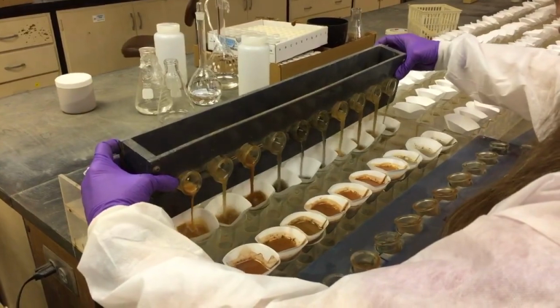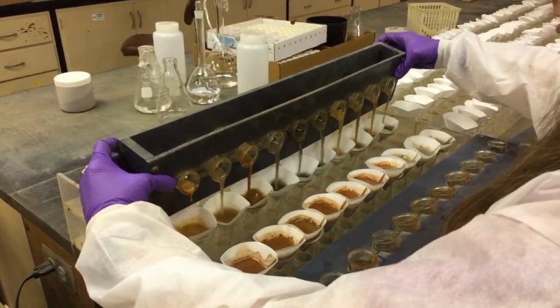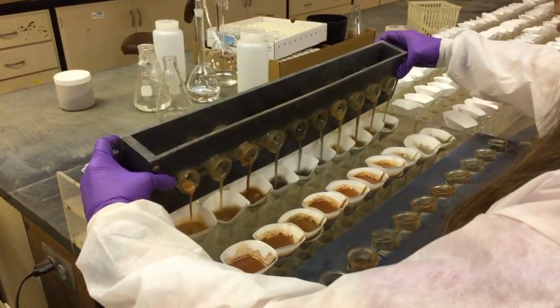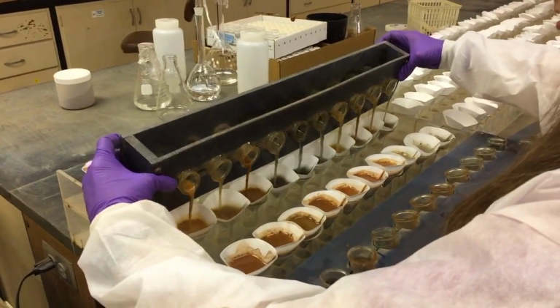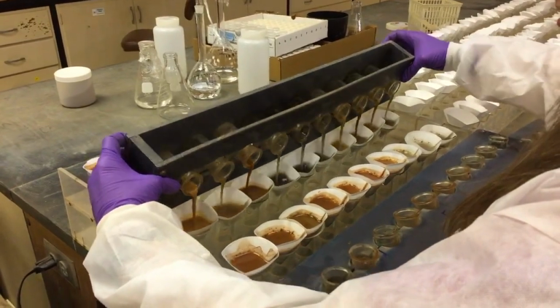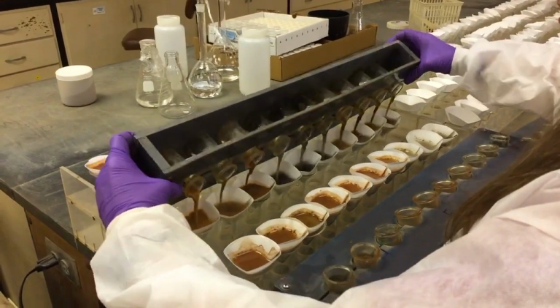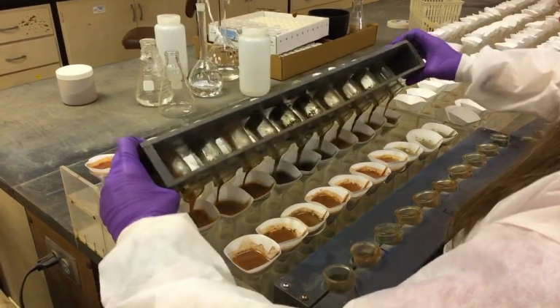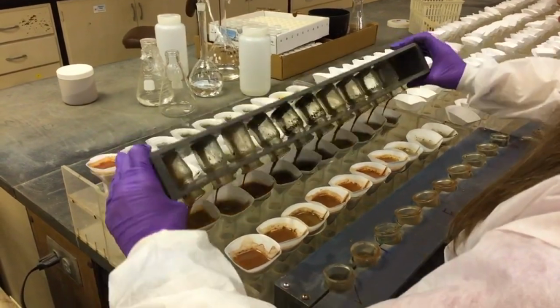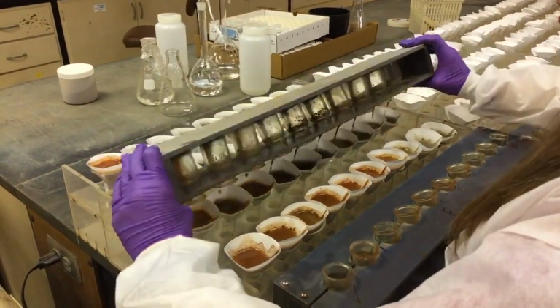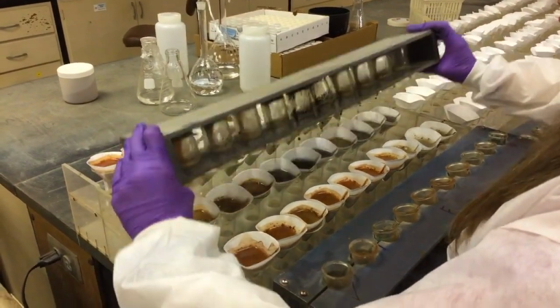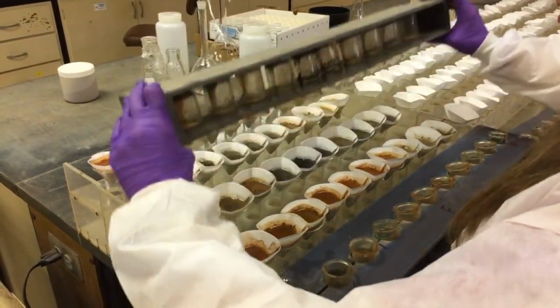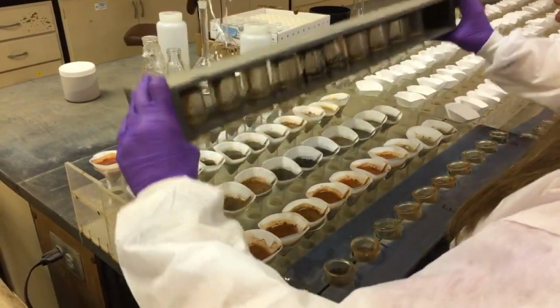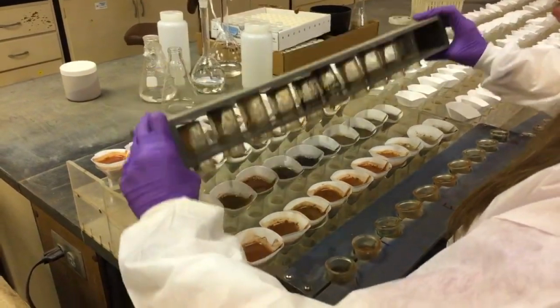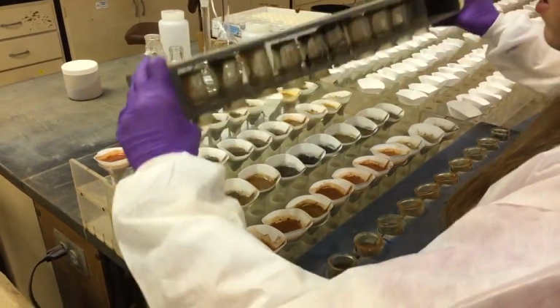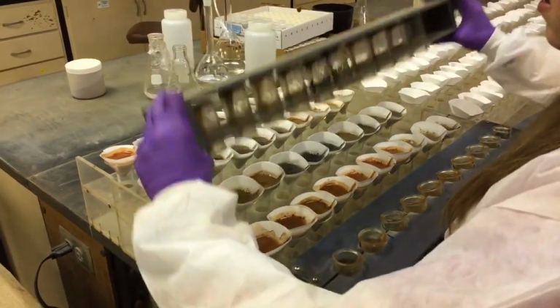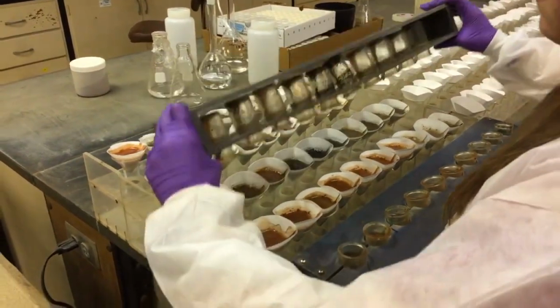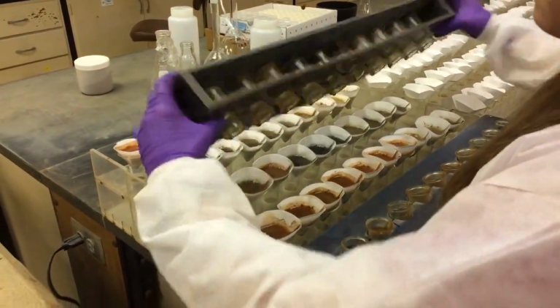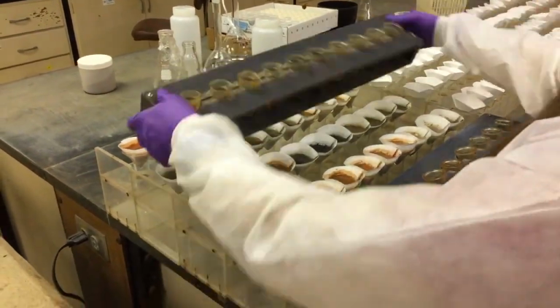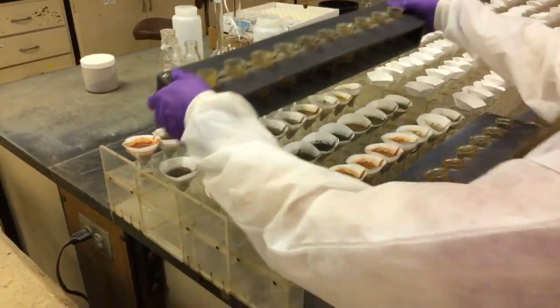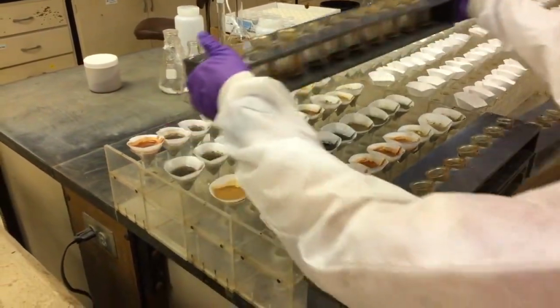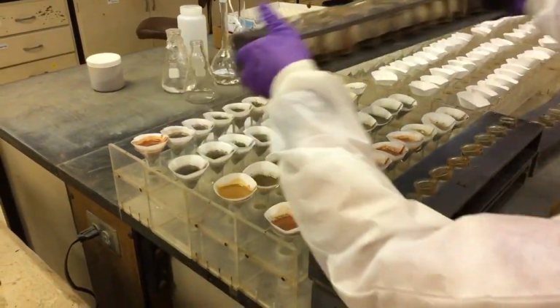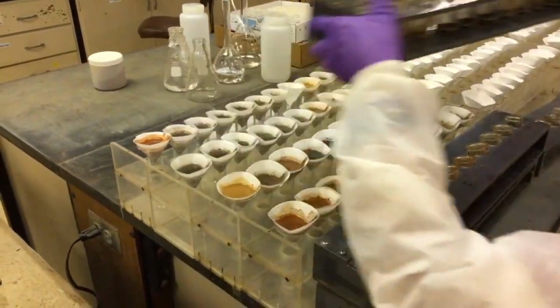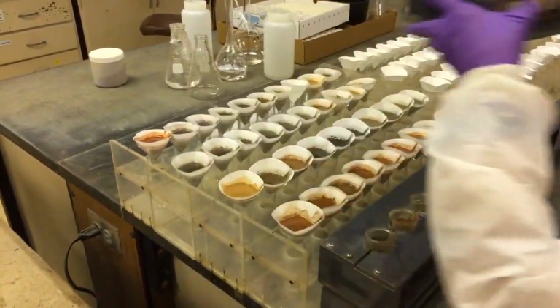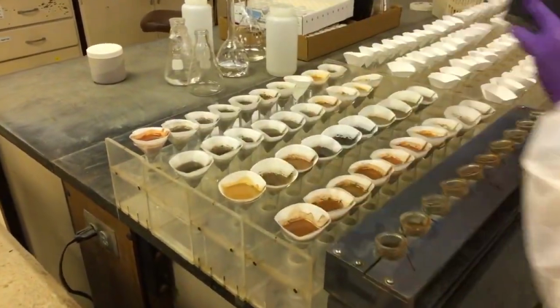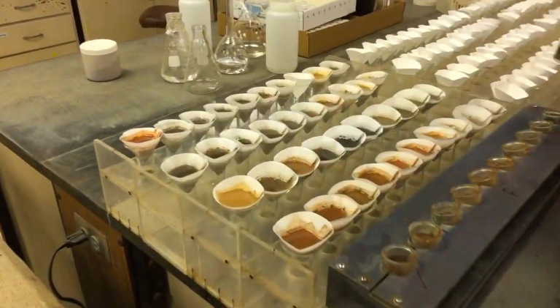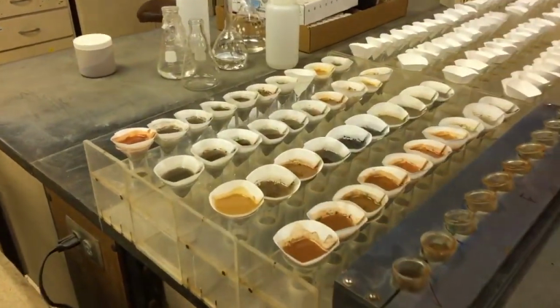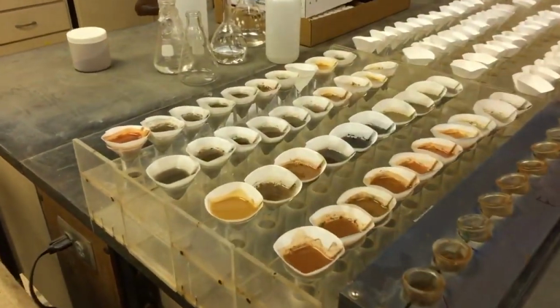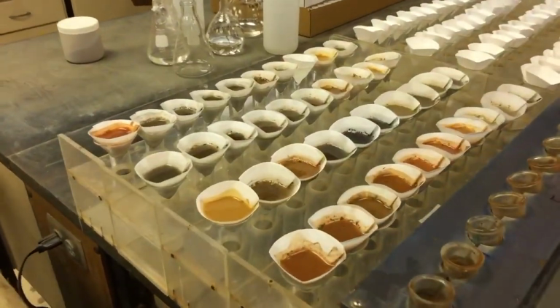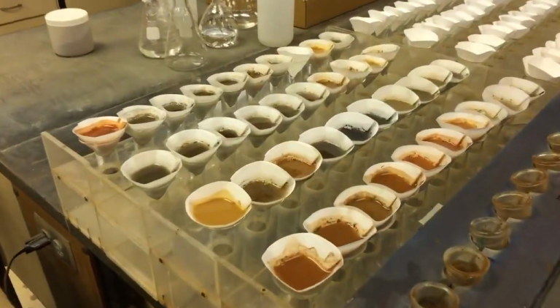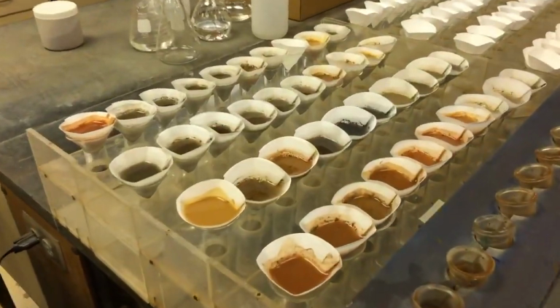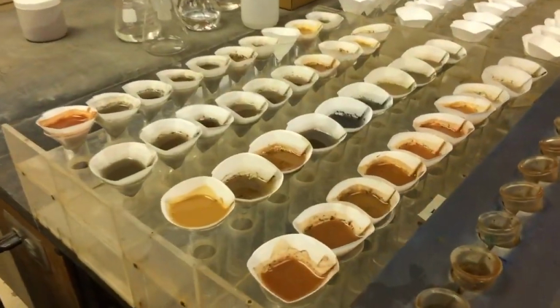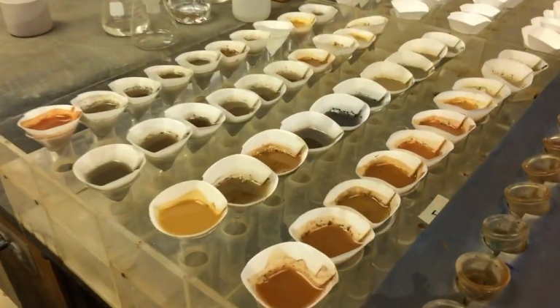After the samples have been mixed, they're poured into filter cones to produce a clear liquid test sample.